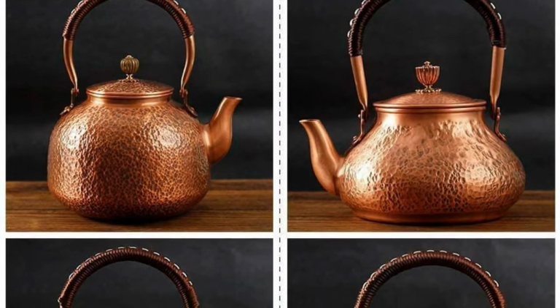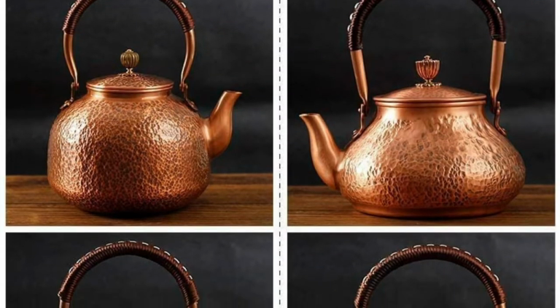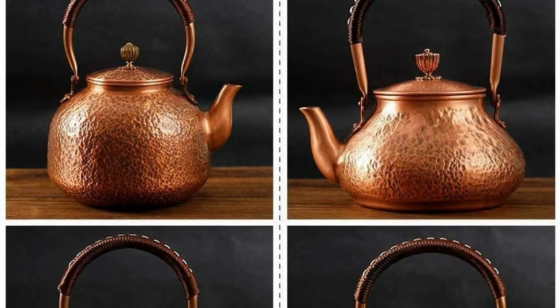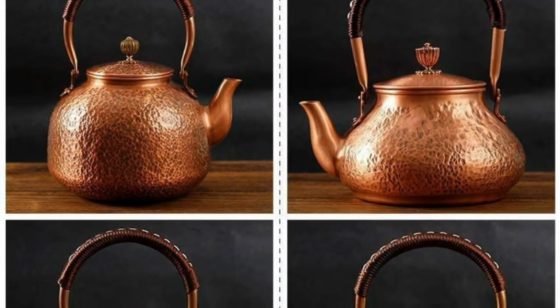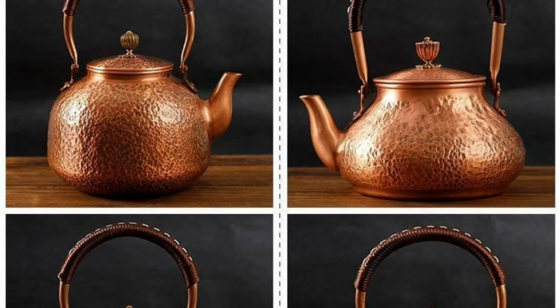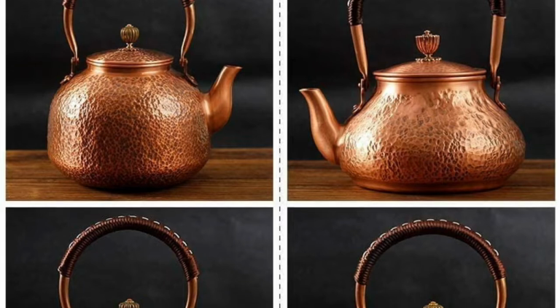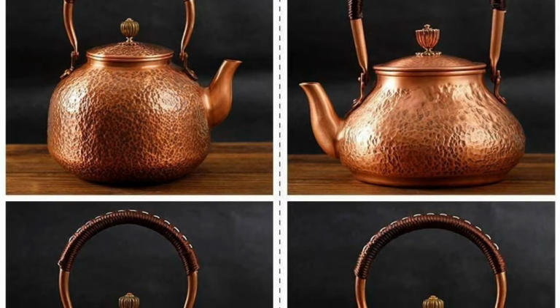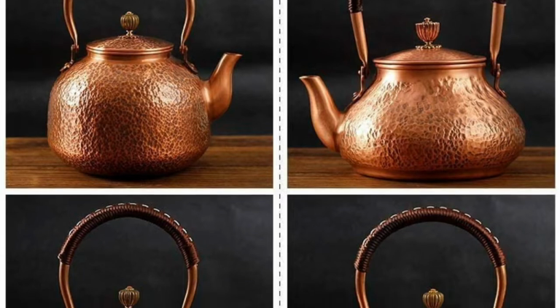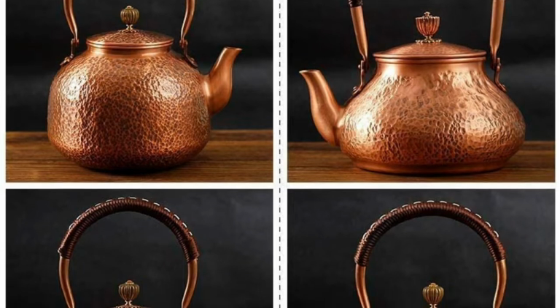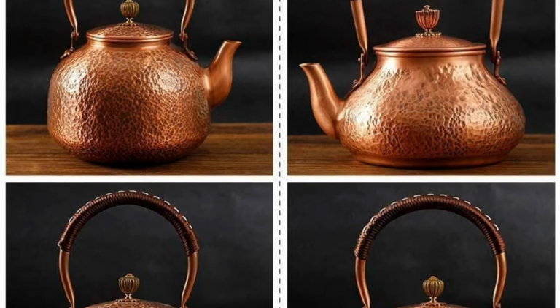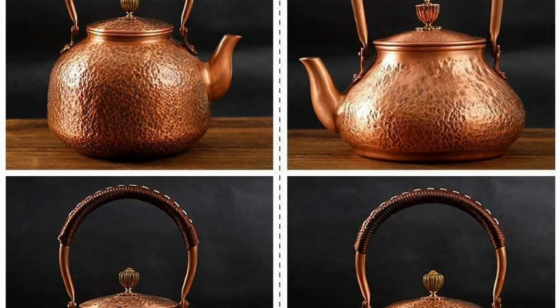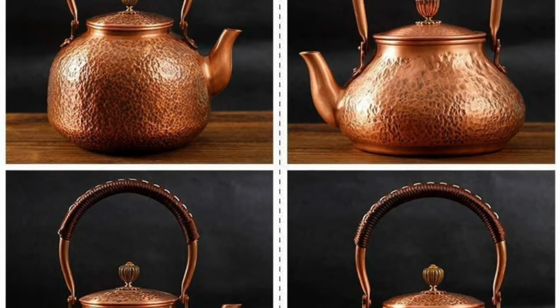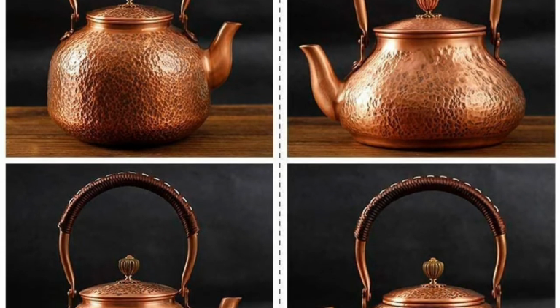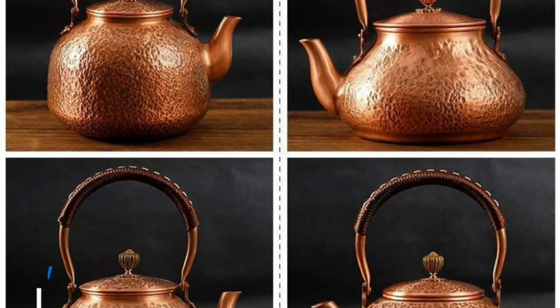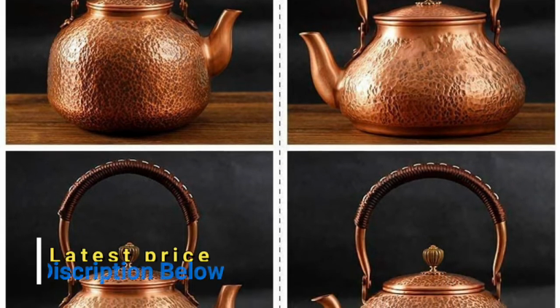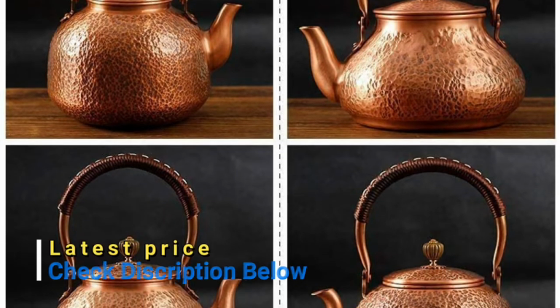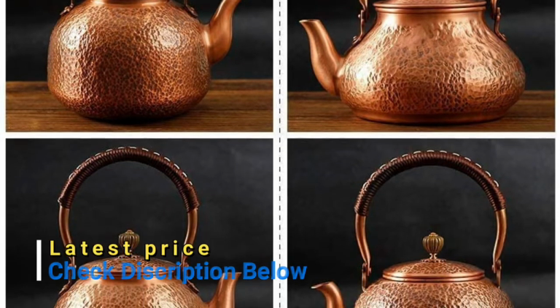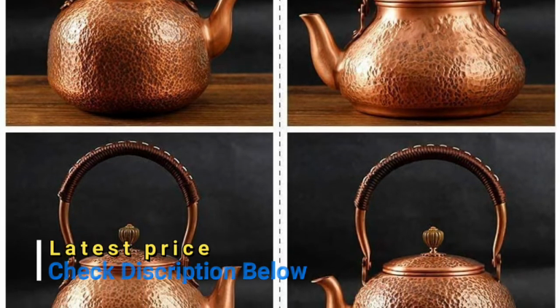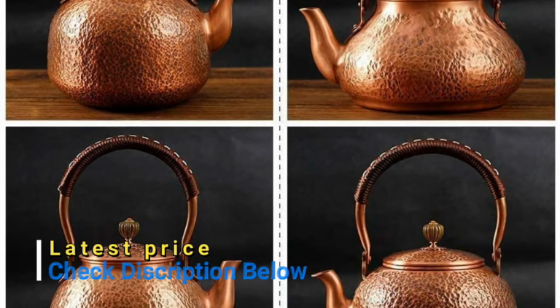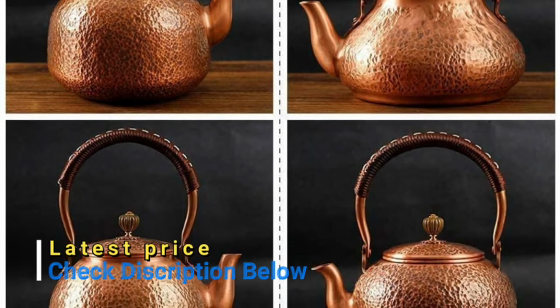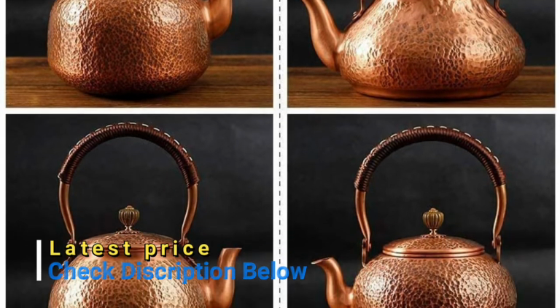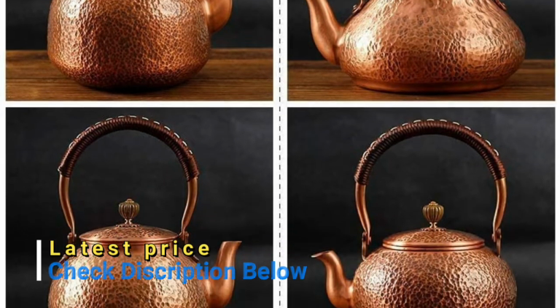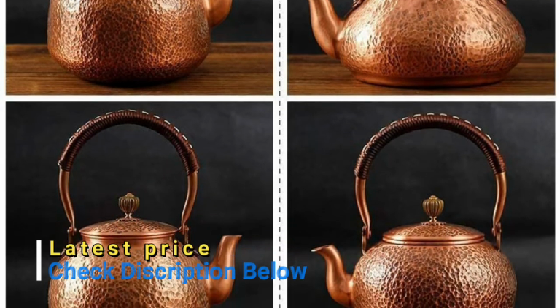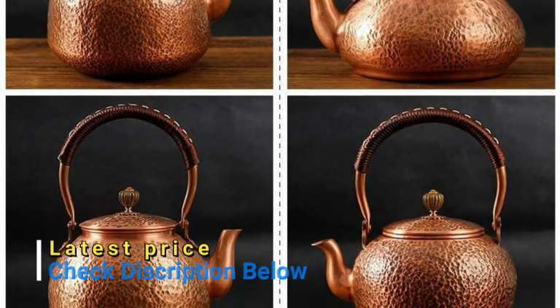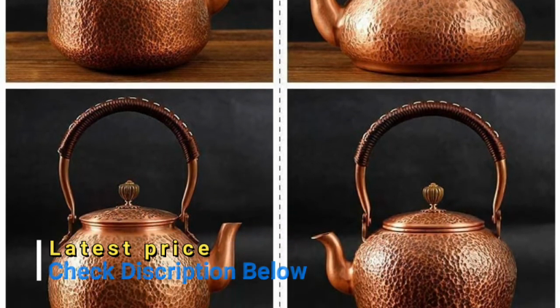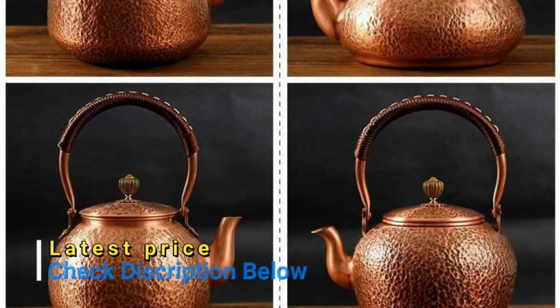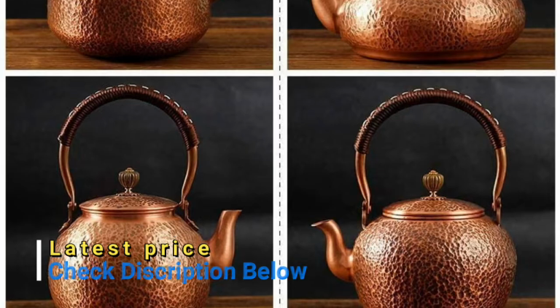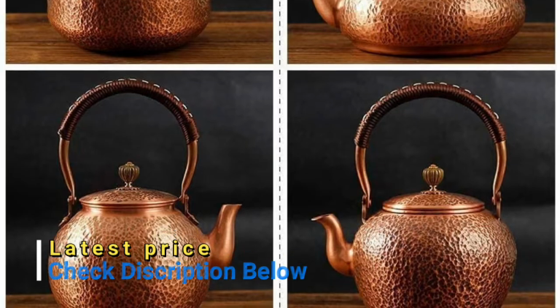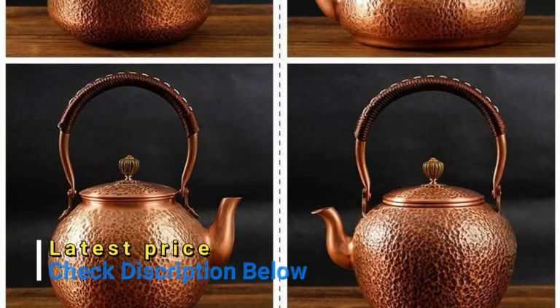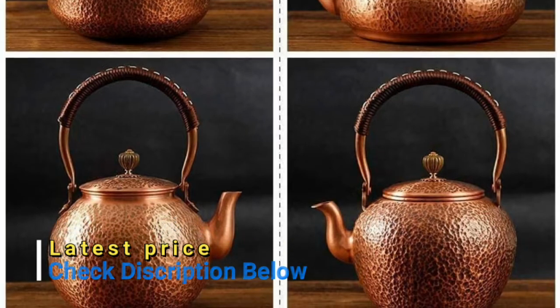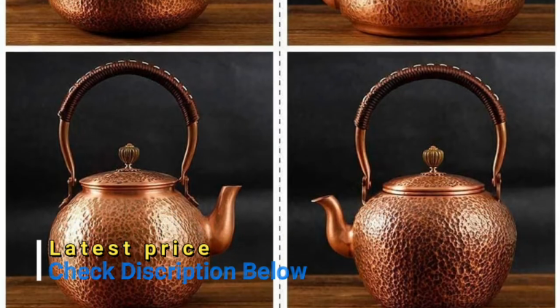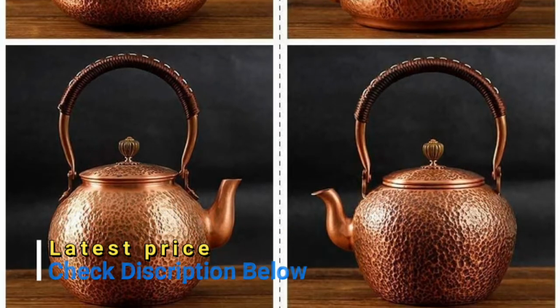Please do not be alarmed if you notice oxidation. If you mind, you can wipe it with a scouring pad moistened with white vinegar multiple times, then wash it off with water.